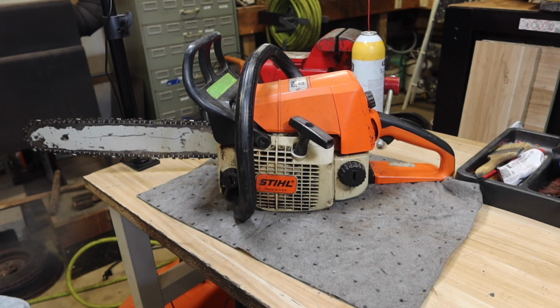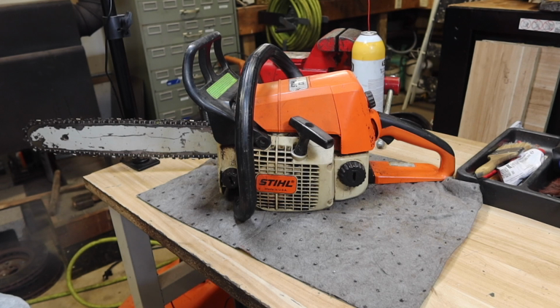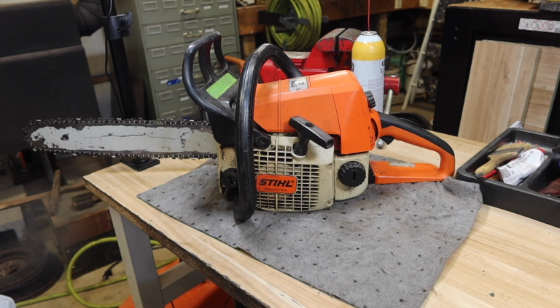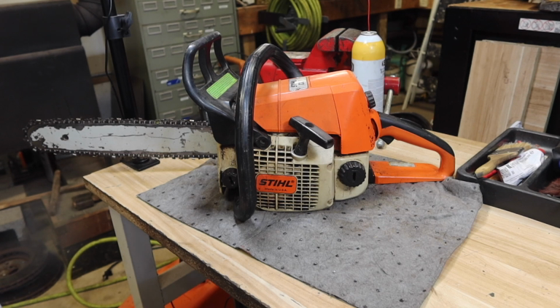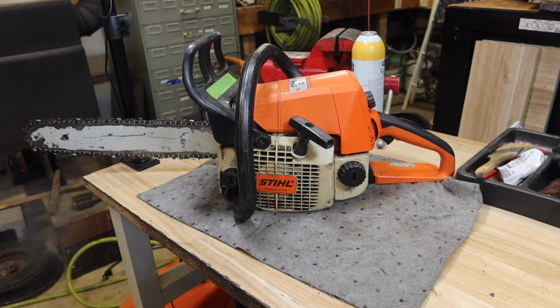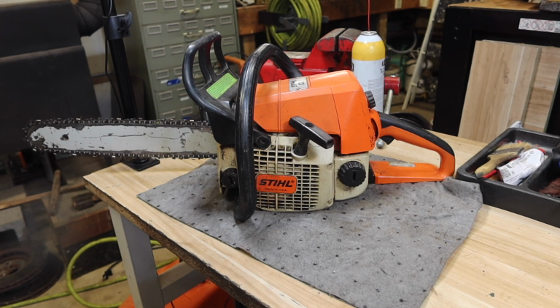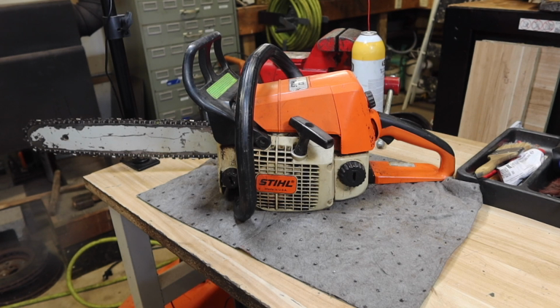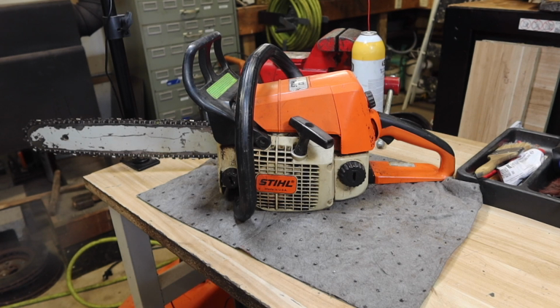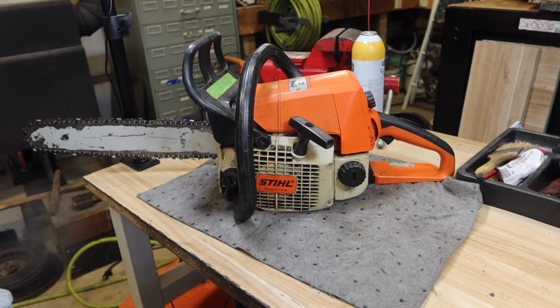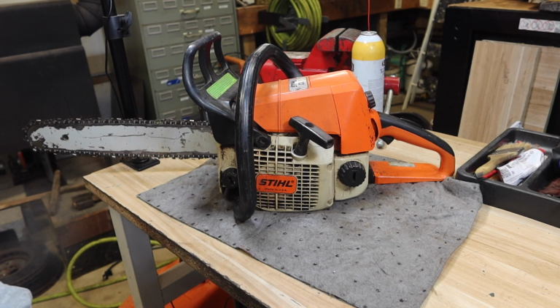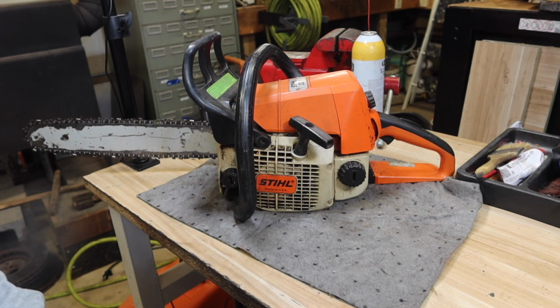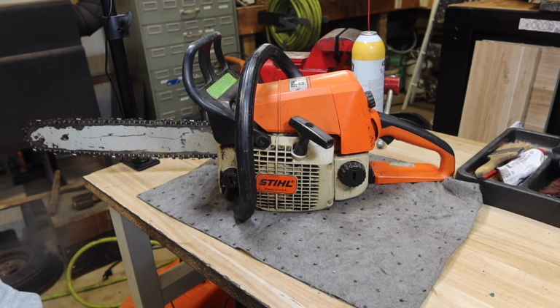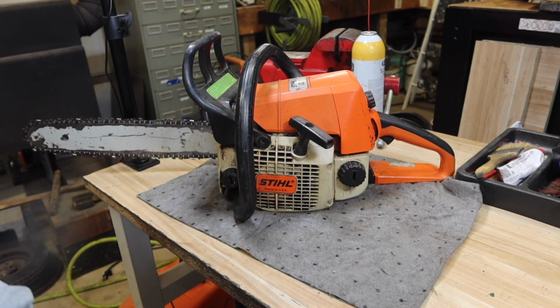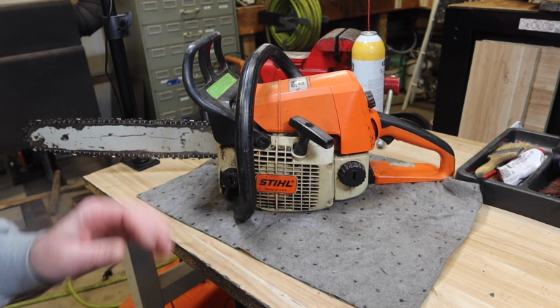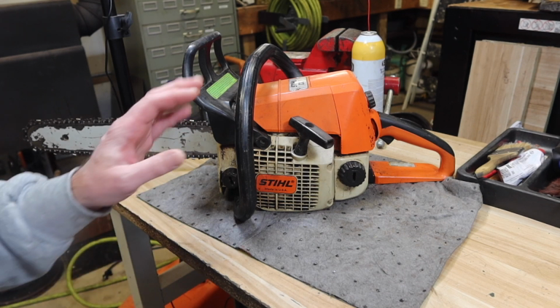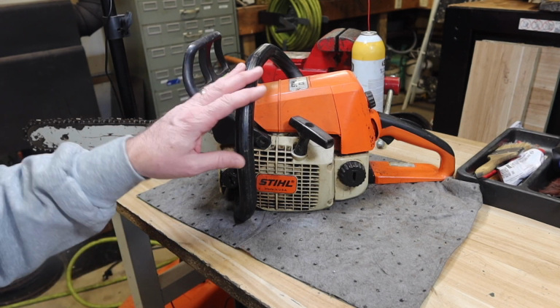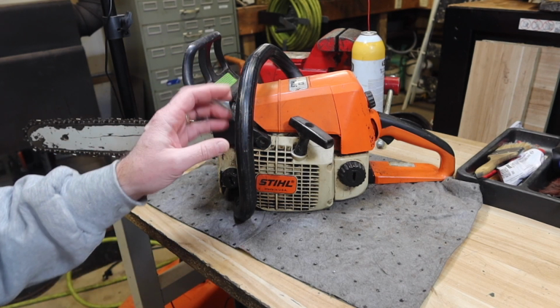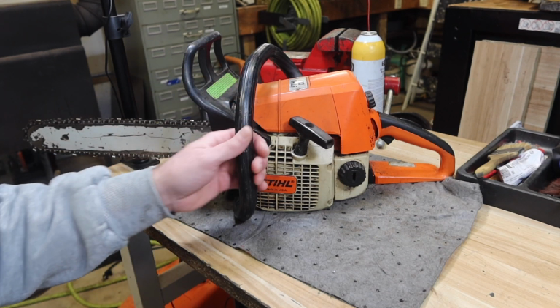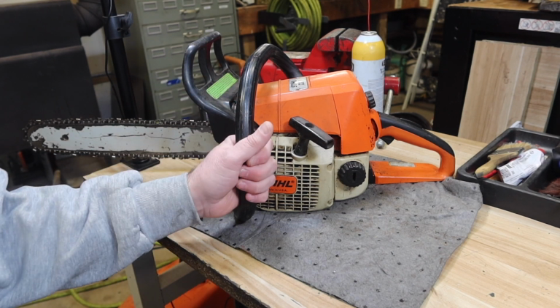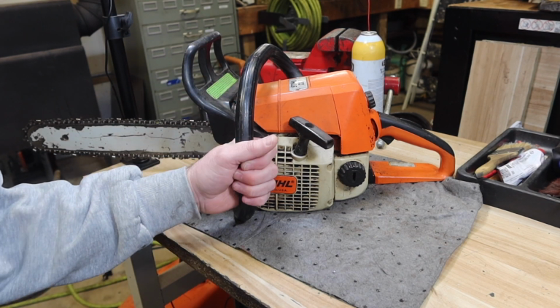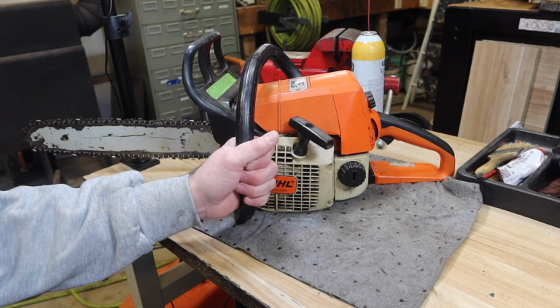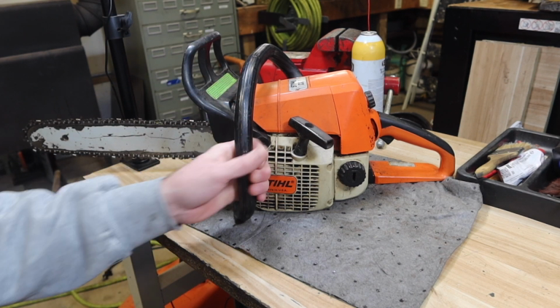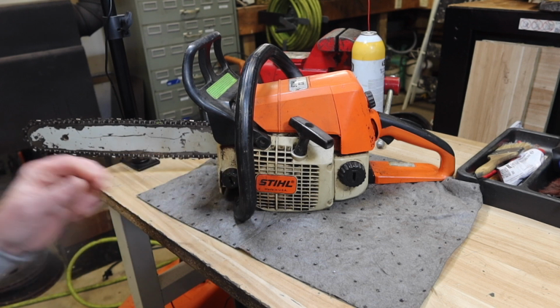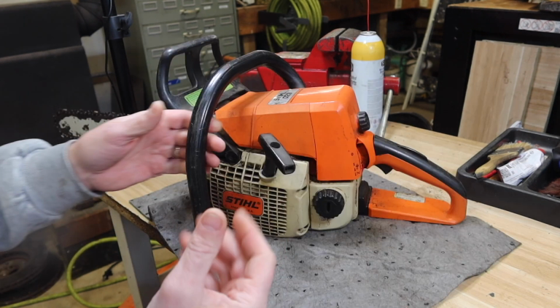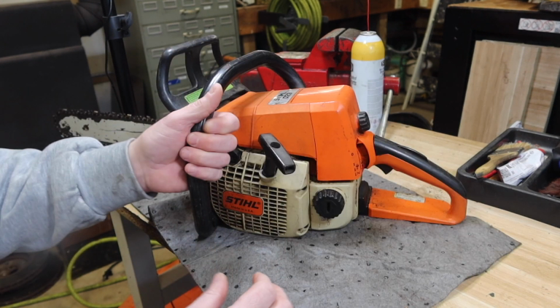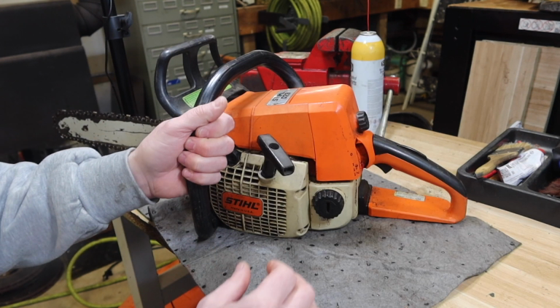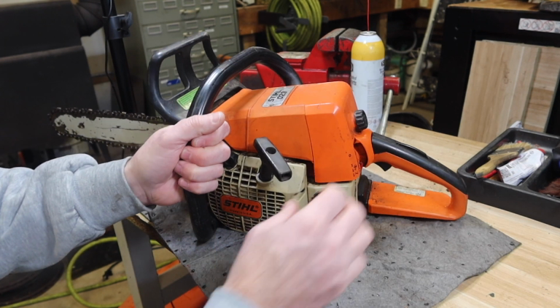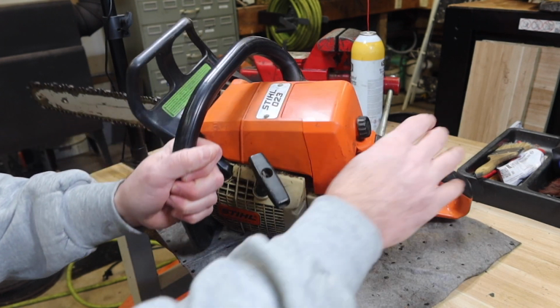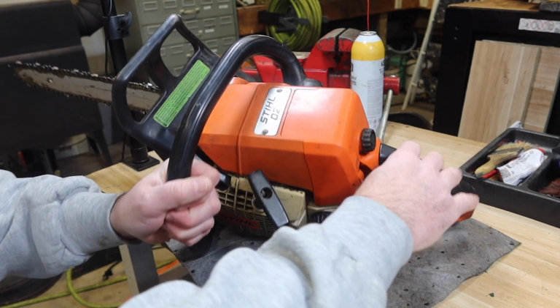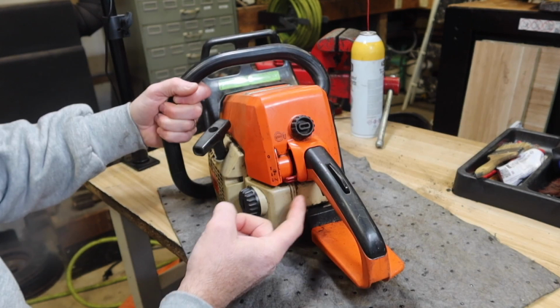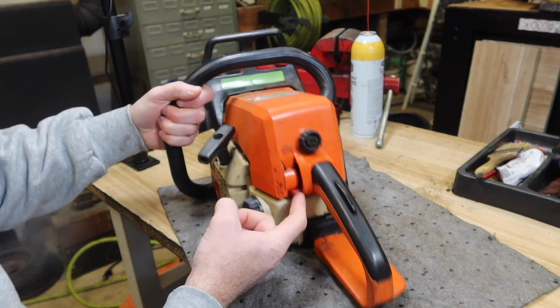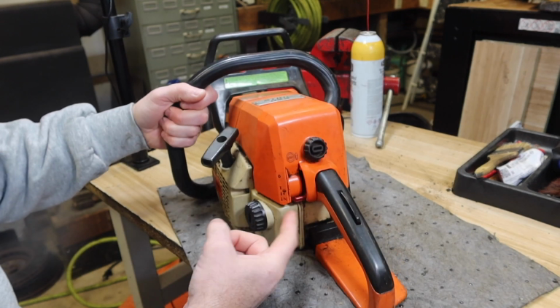Hey everybody, welcome to Crayville Trades. We are working on a steel 023 today, regular used condition — red lever.